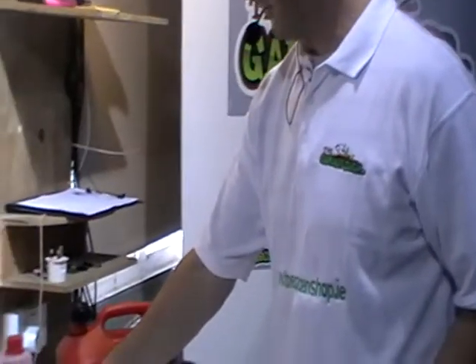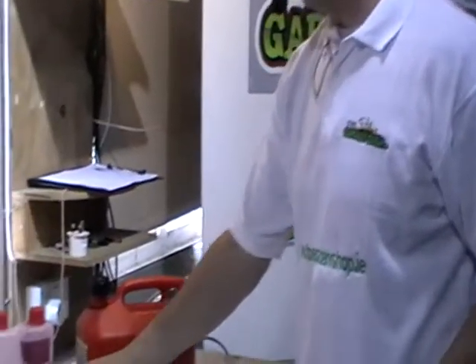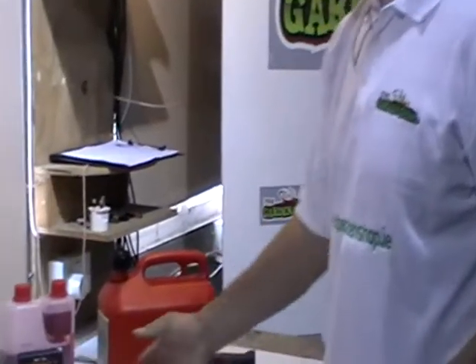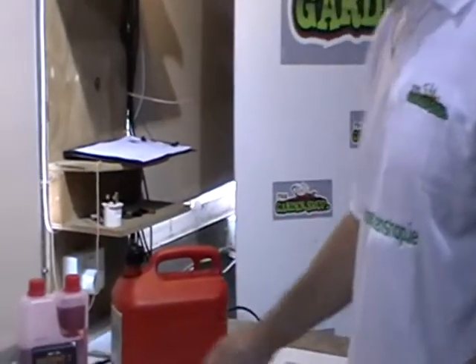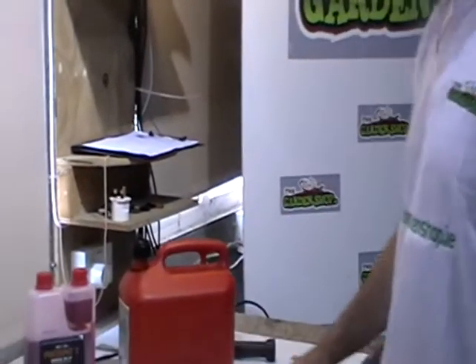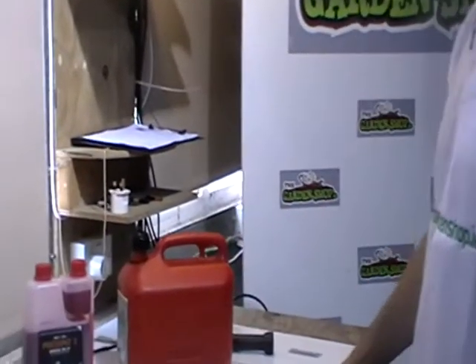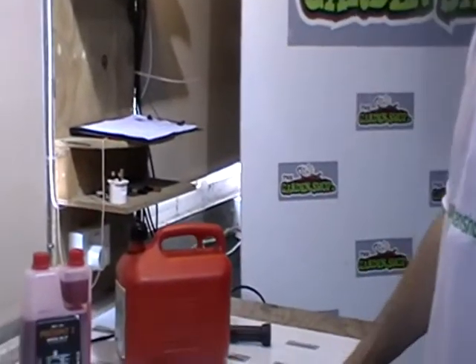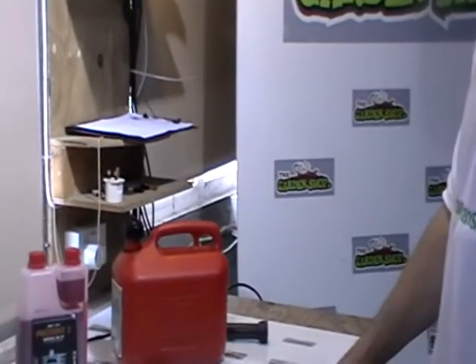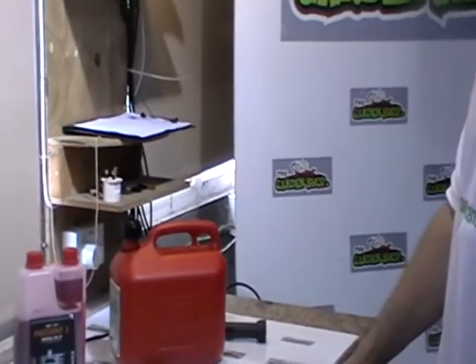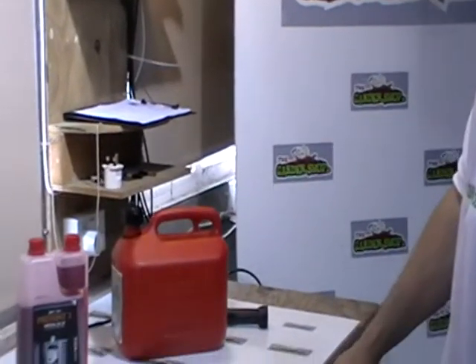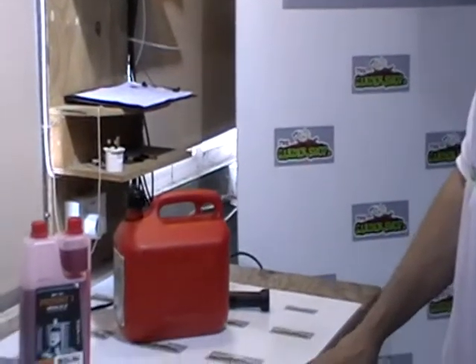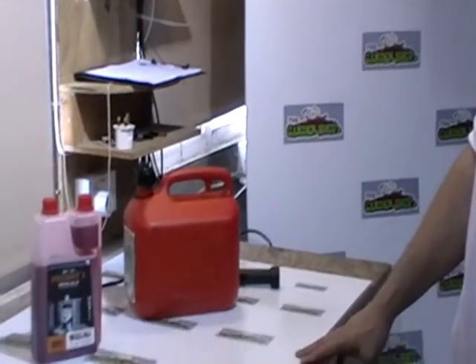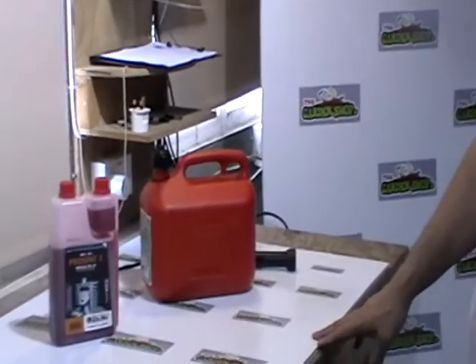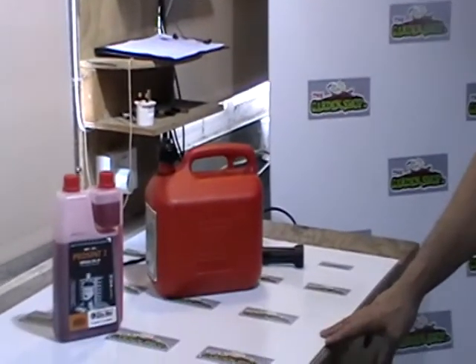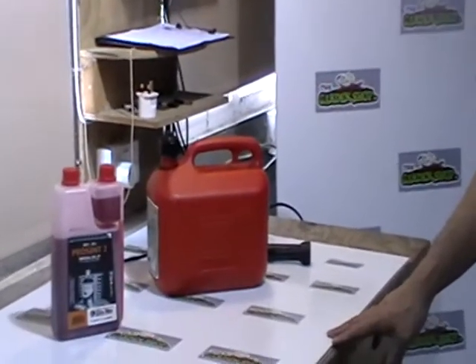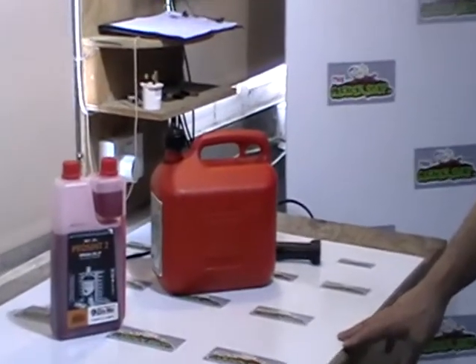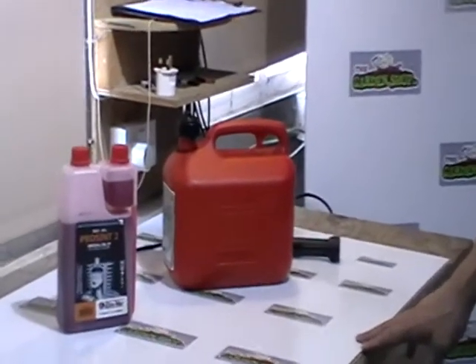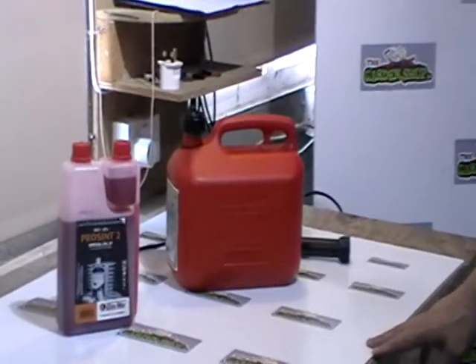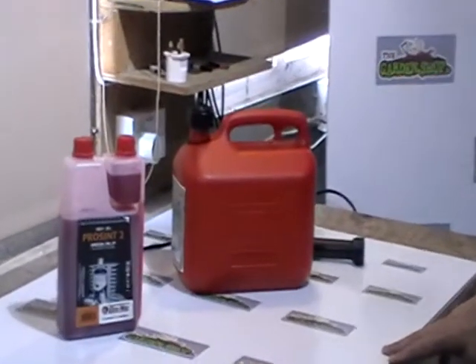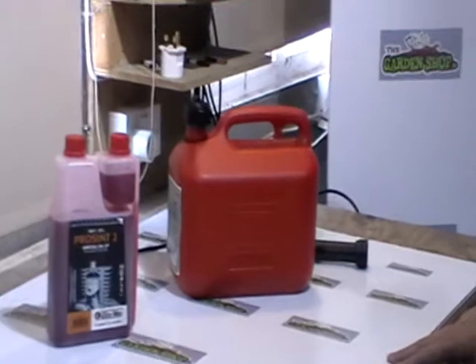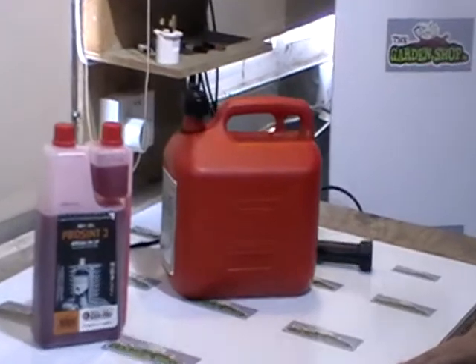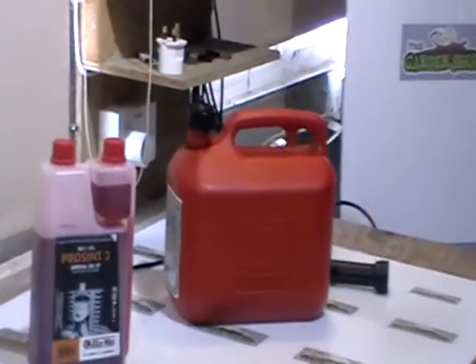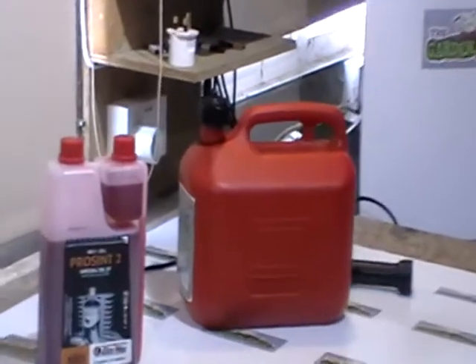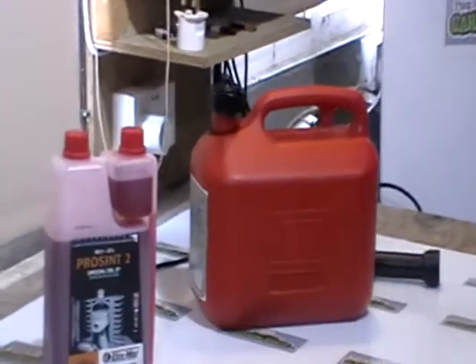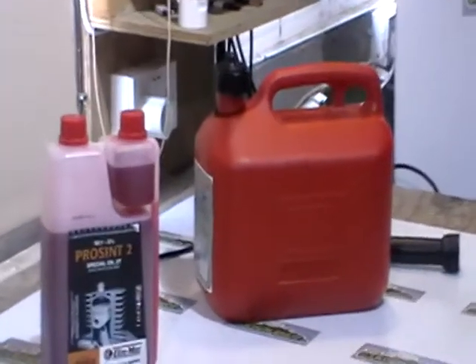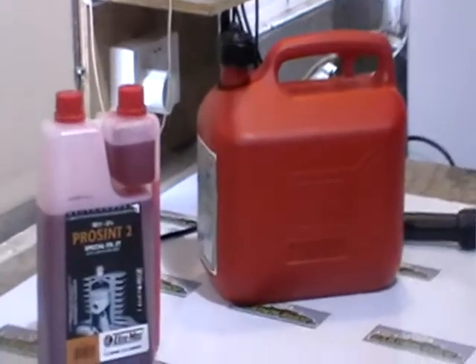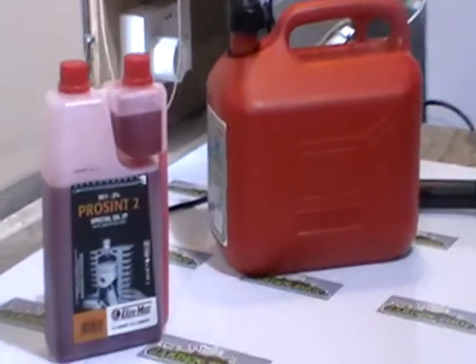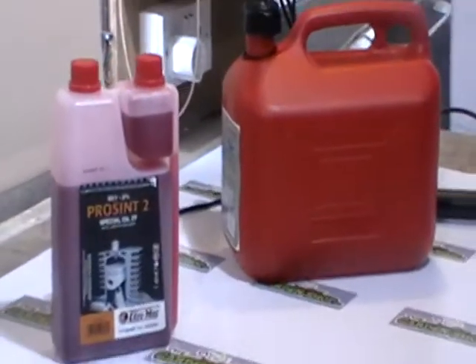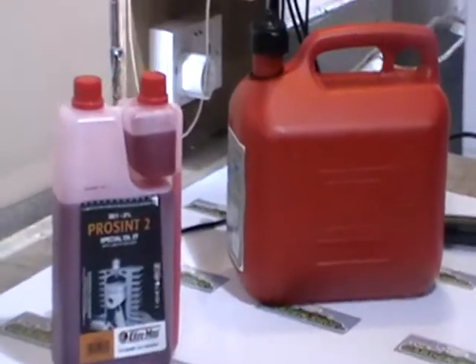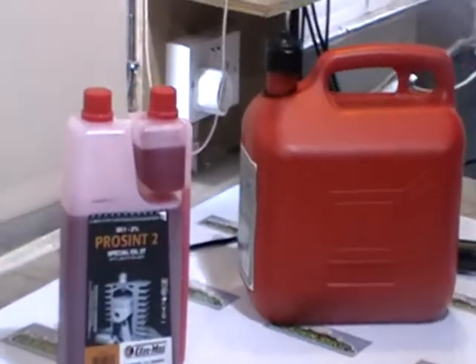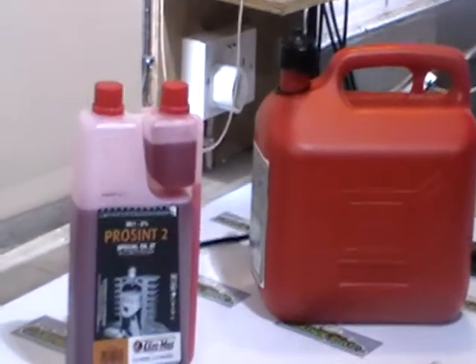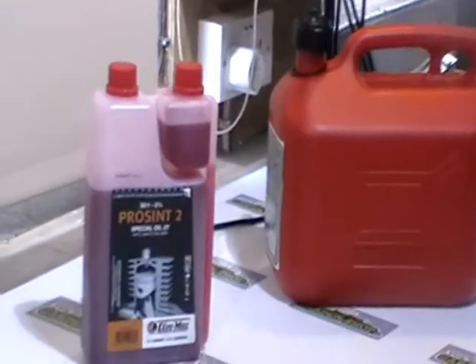It's available in two sizes. We're going to sell it in 100 millilitres and it's also available in a one litre version.